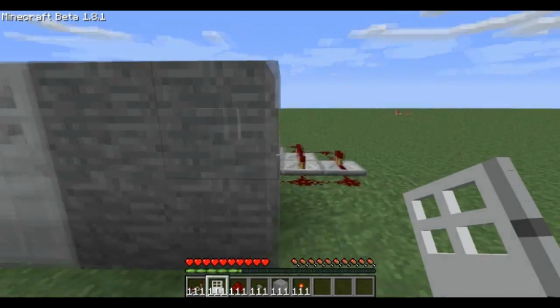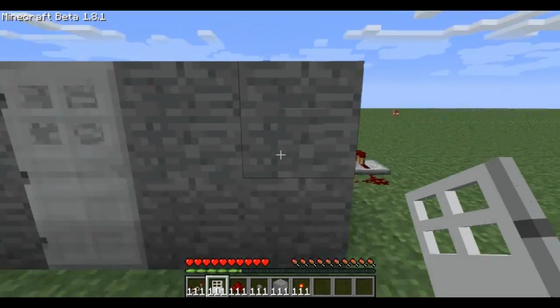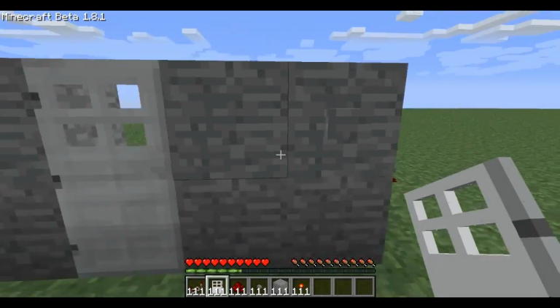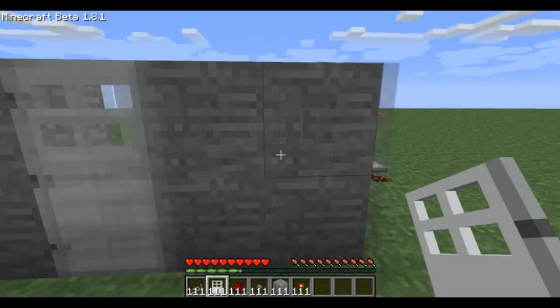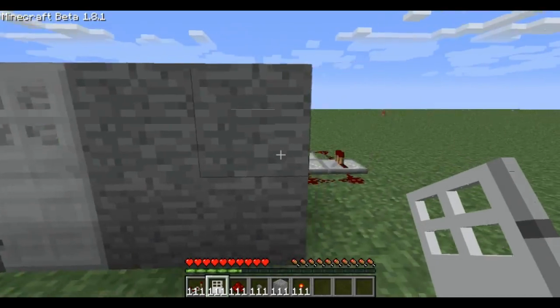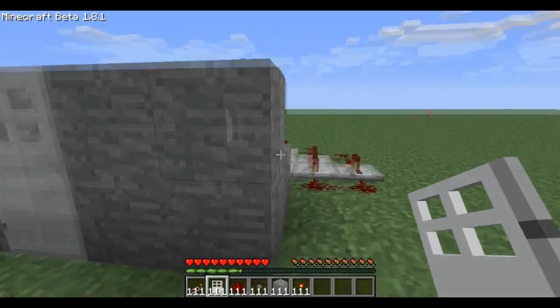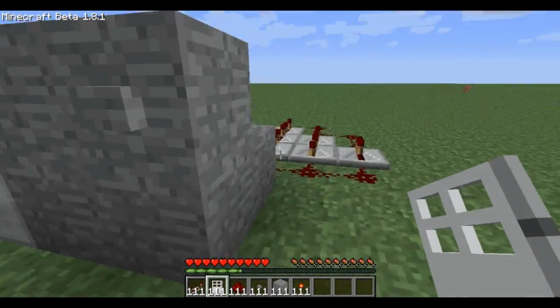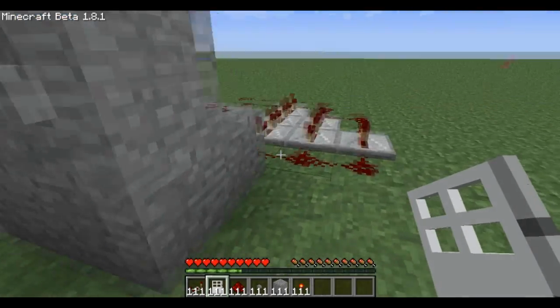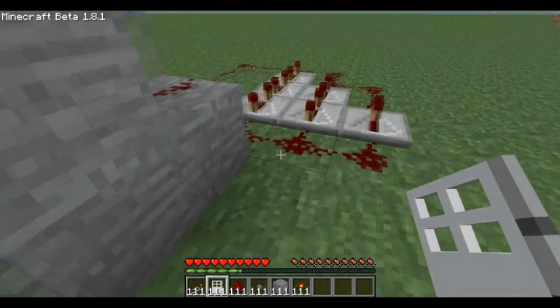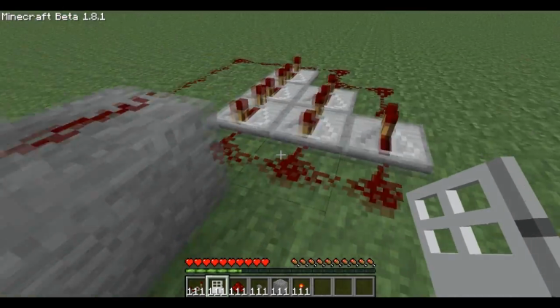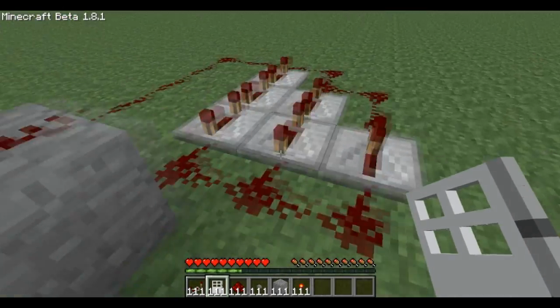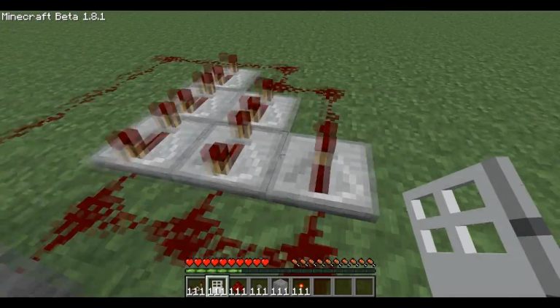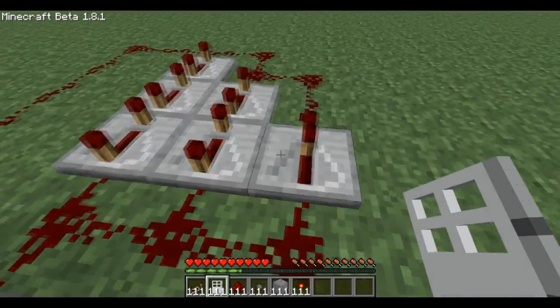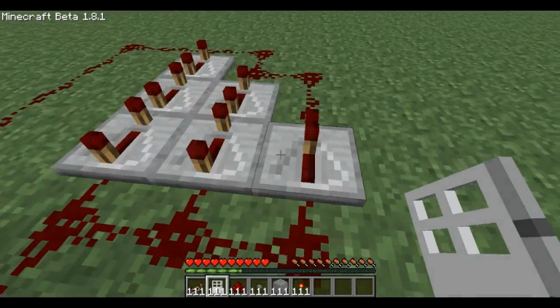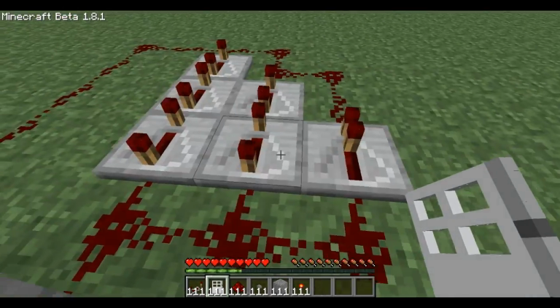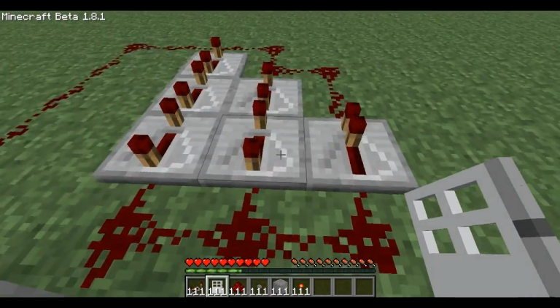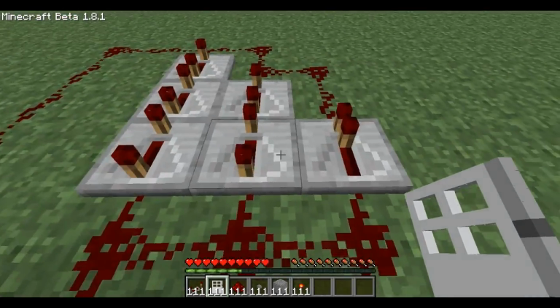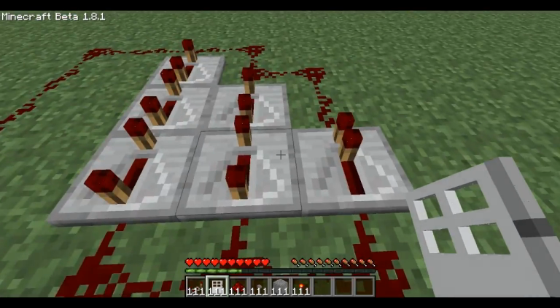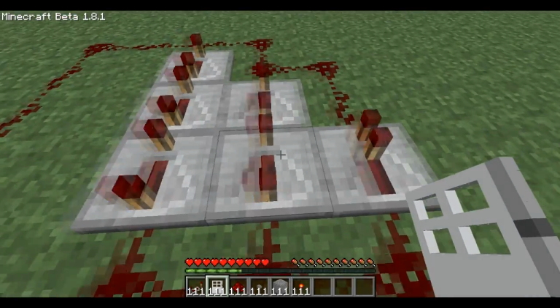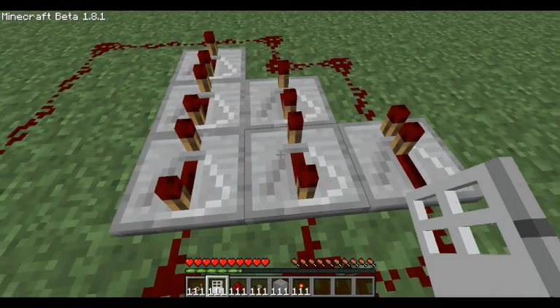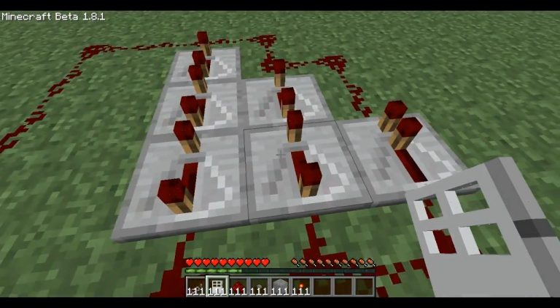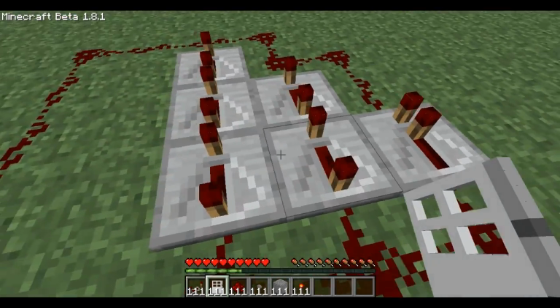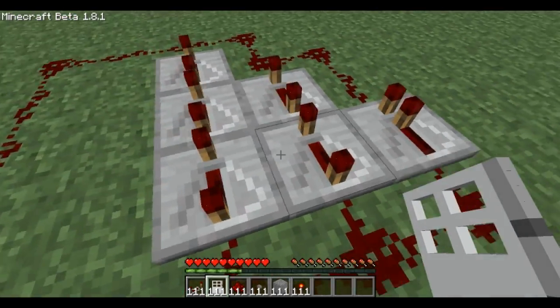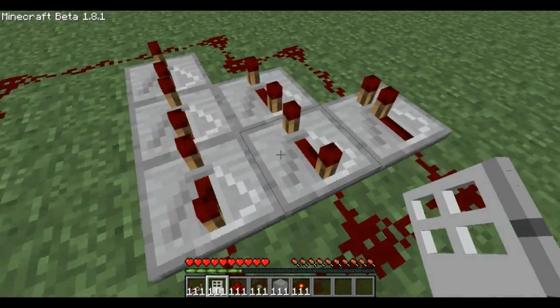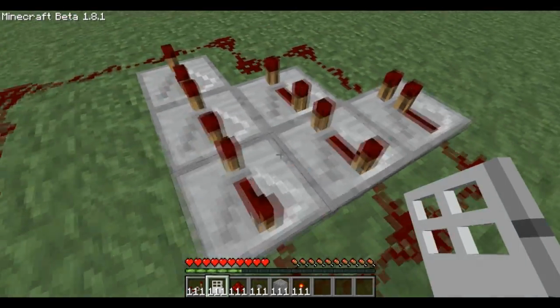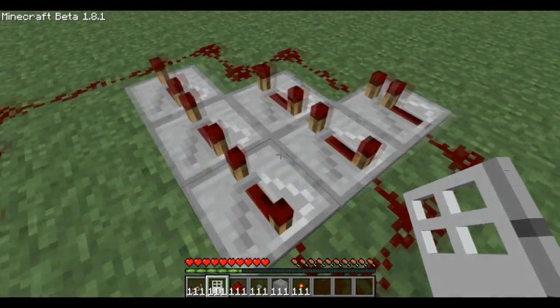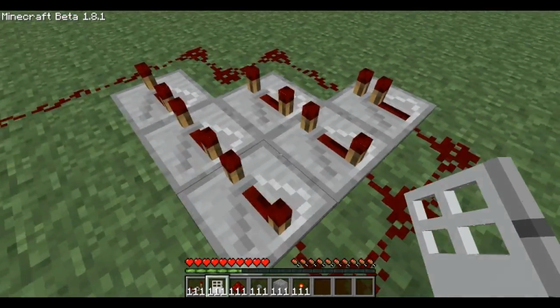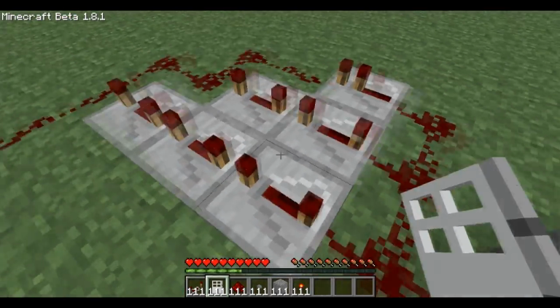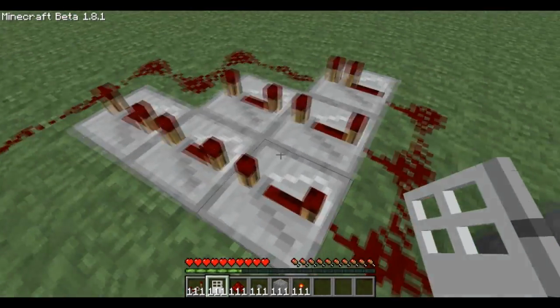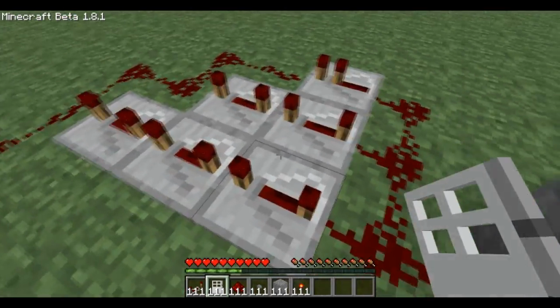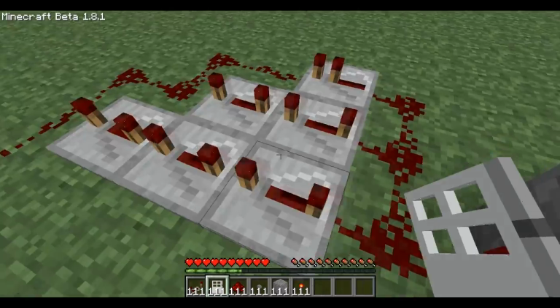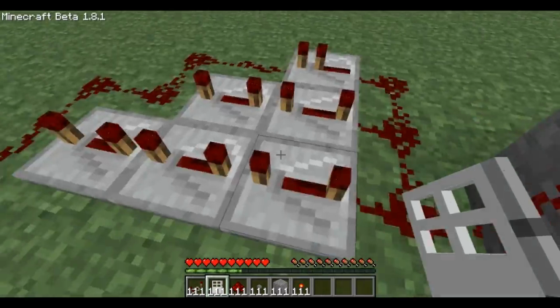Look at that — I'm not going to hide it from you guys. Pretty much this is the kind of layout, and I'm going to build it with you guys in a second.